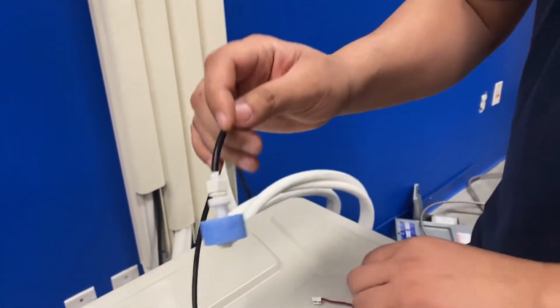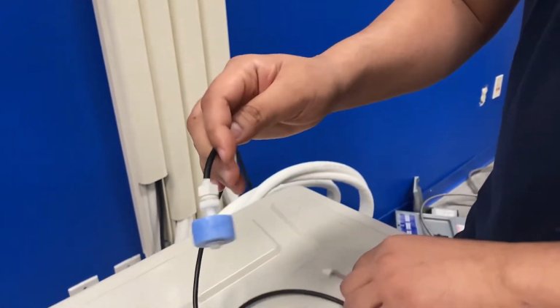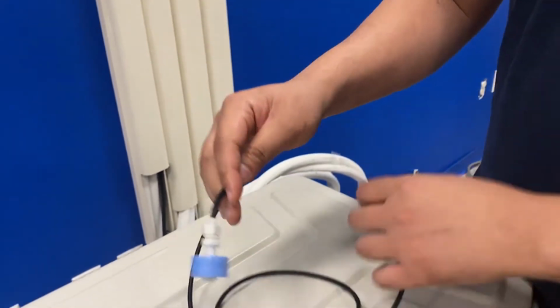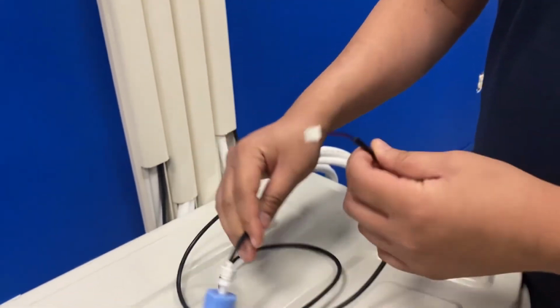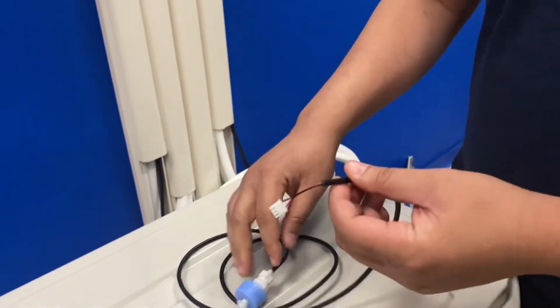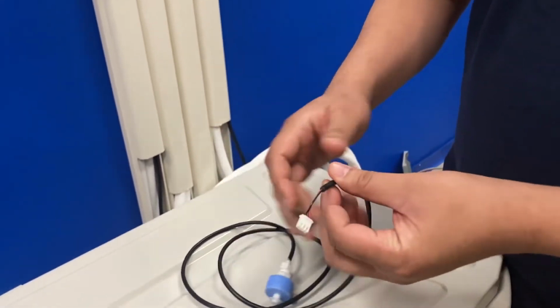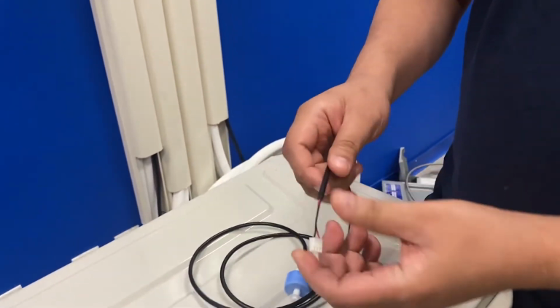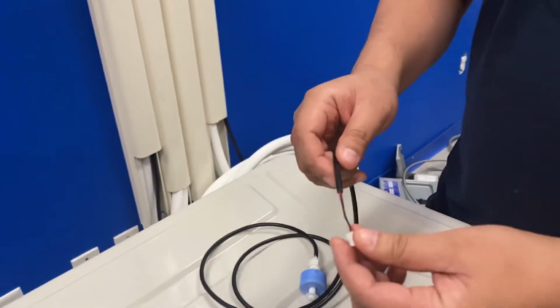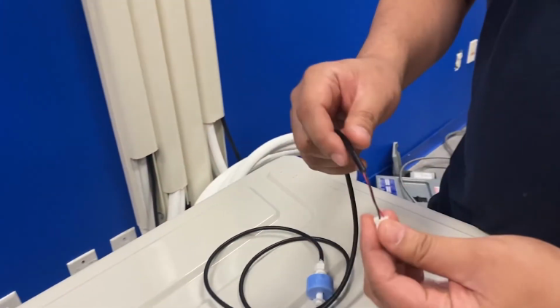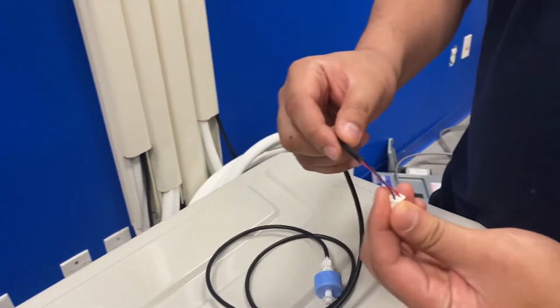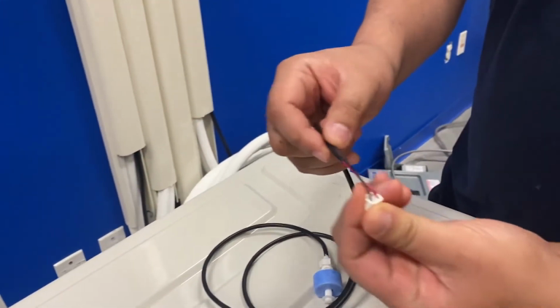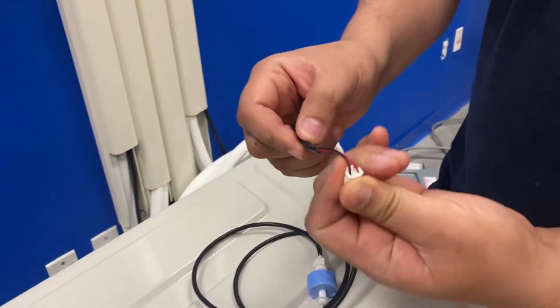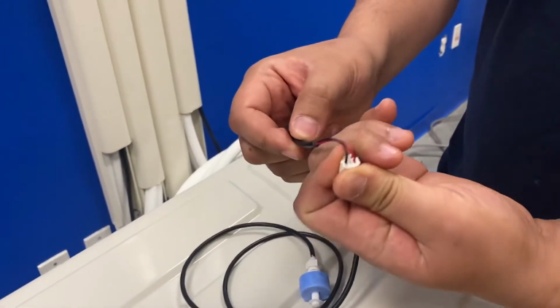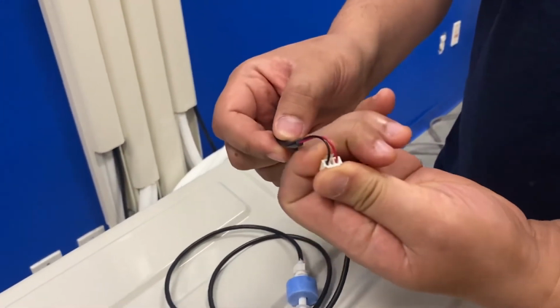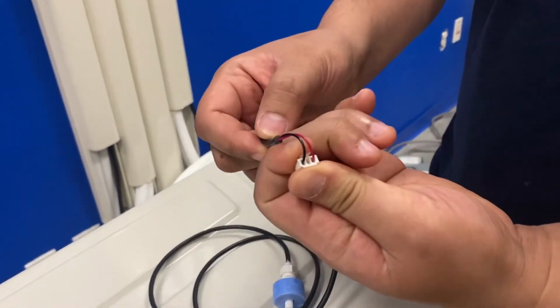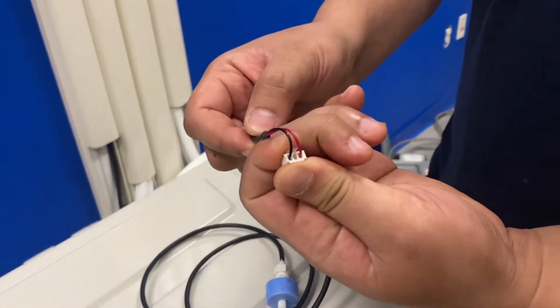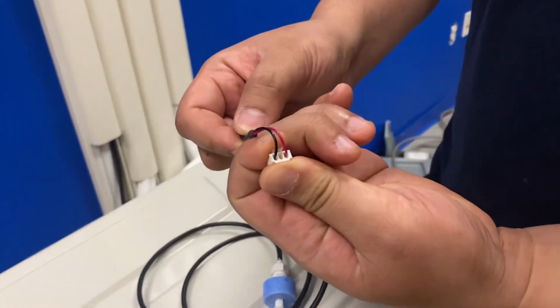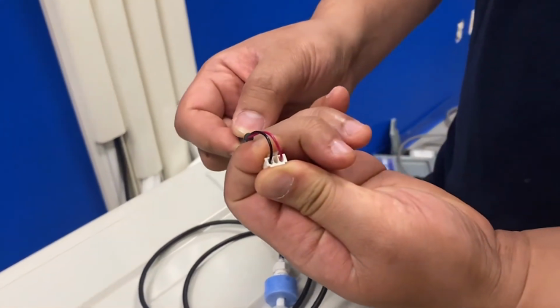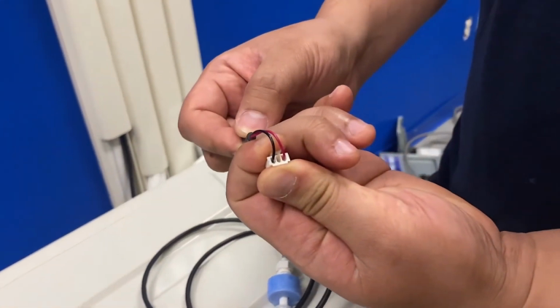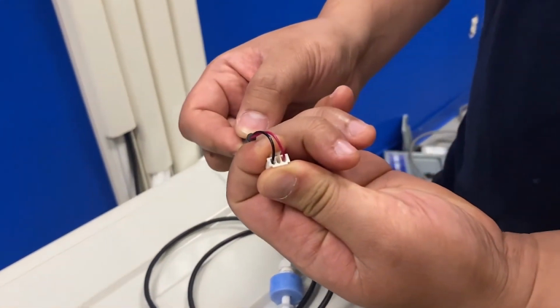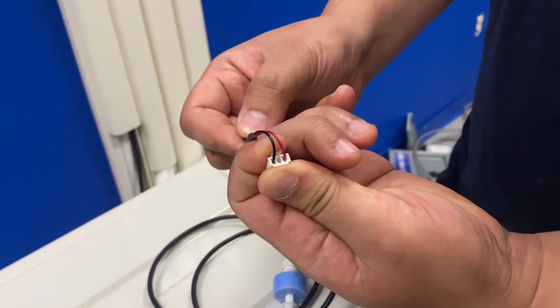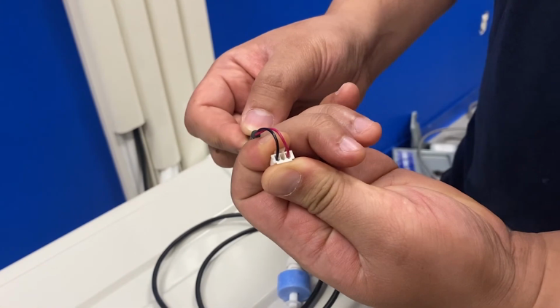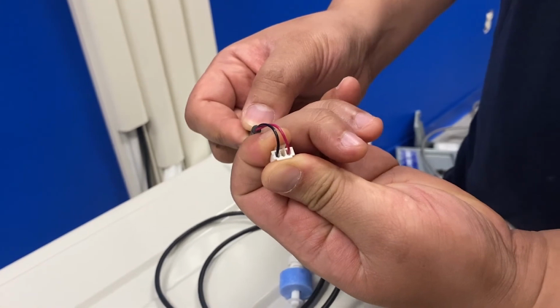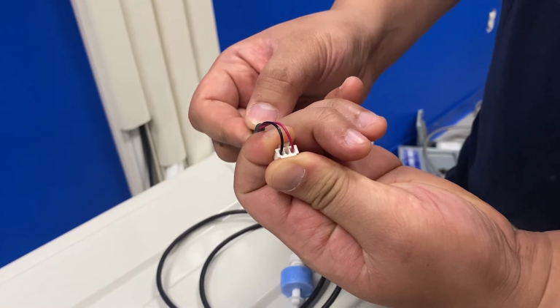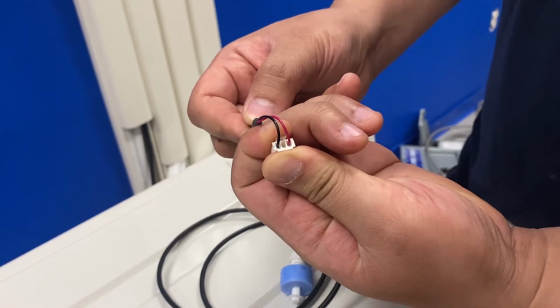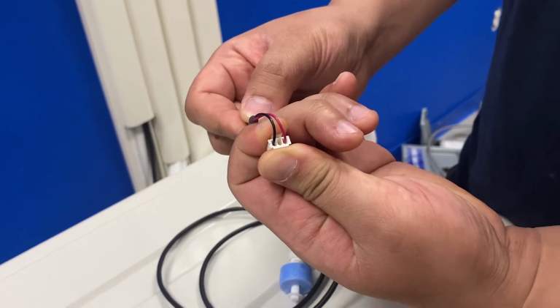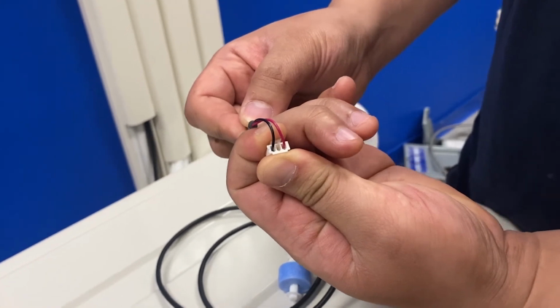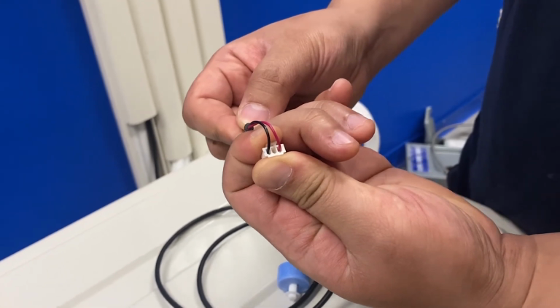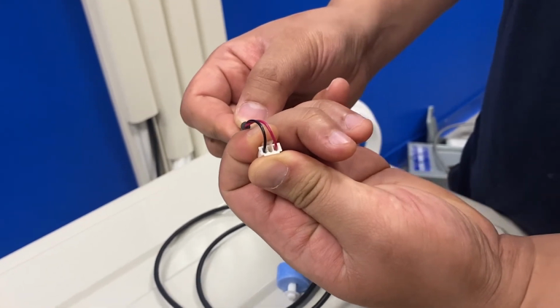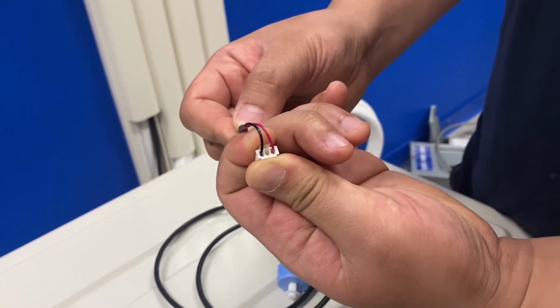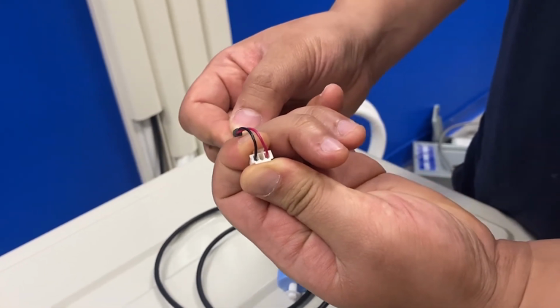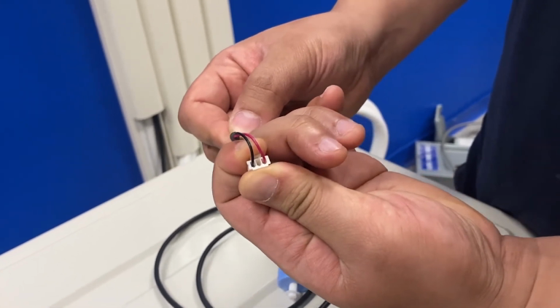If none of these are the case, then I'll just check continuity. If there is continuity, that's good. If there's no continuity, that's bad.